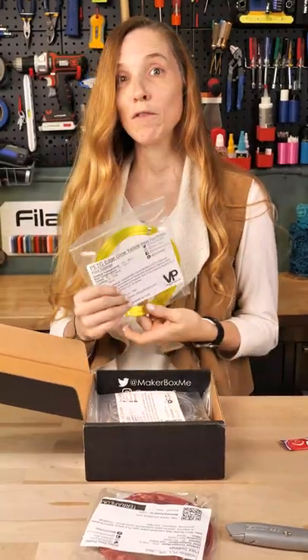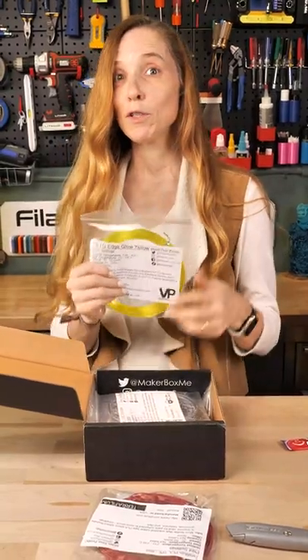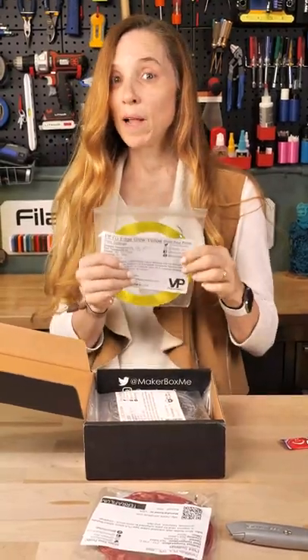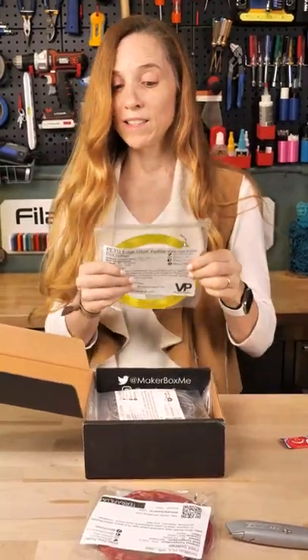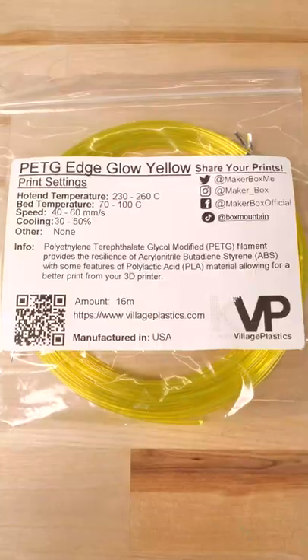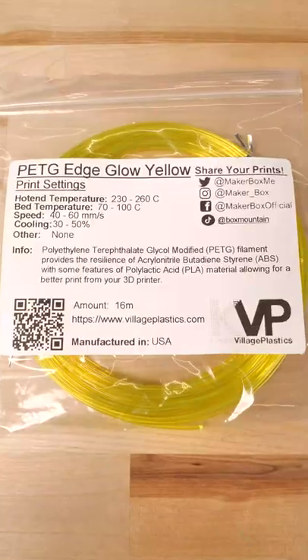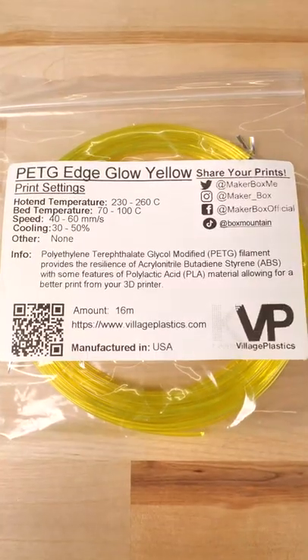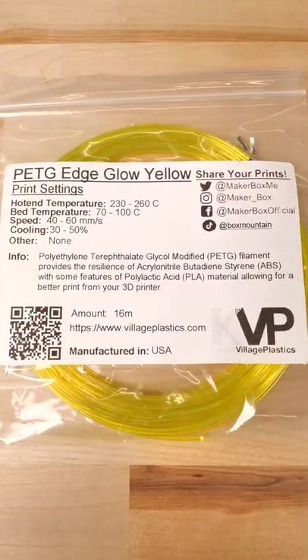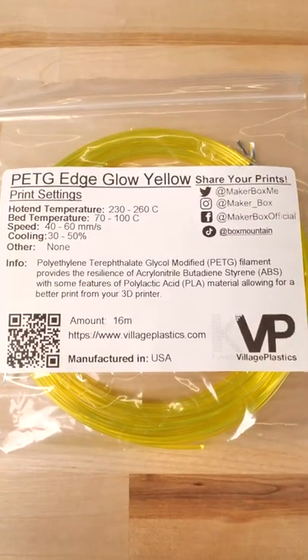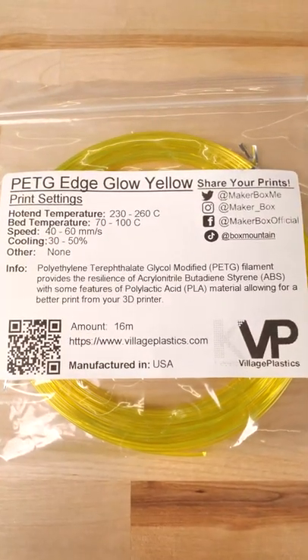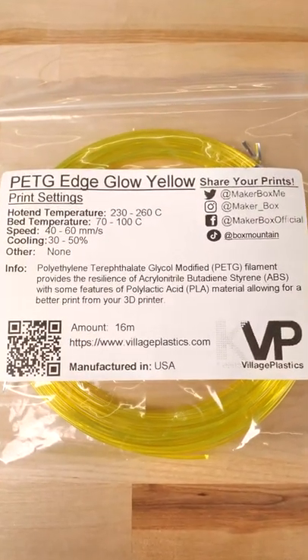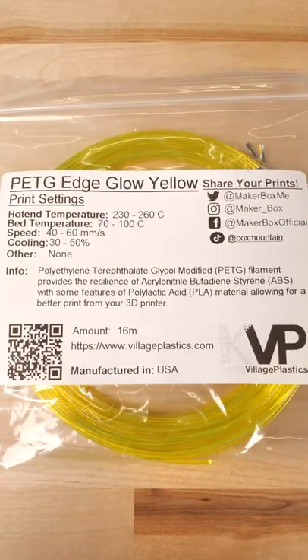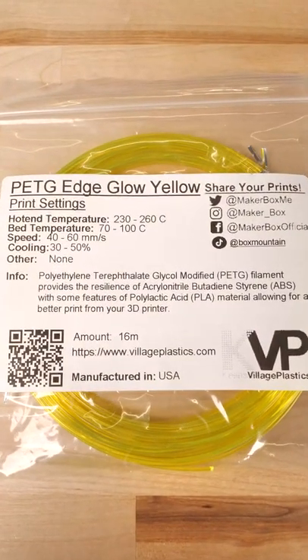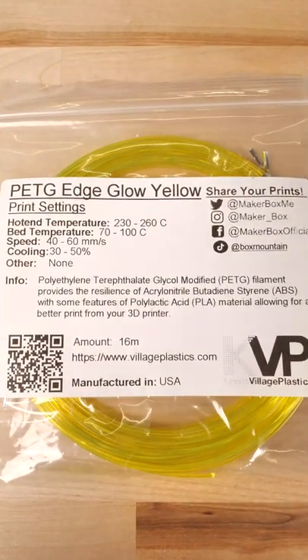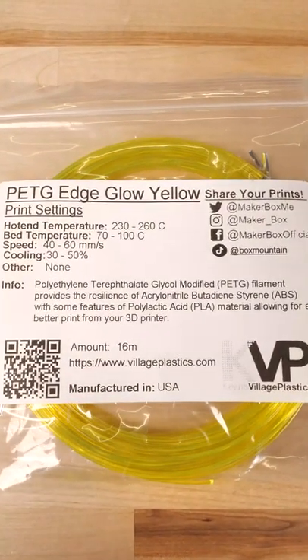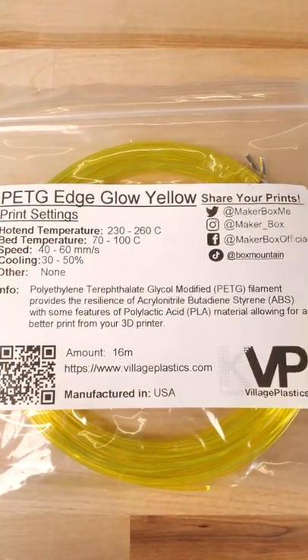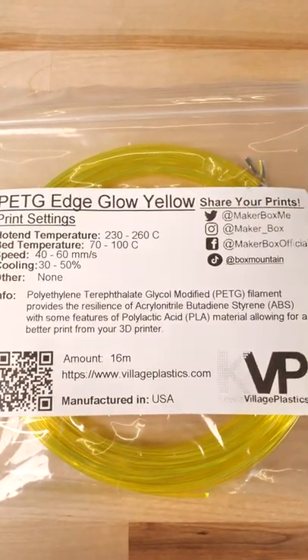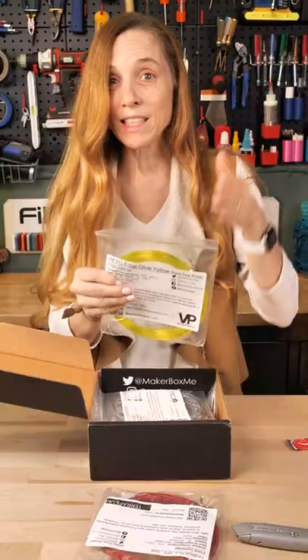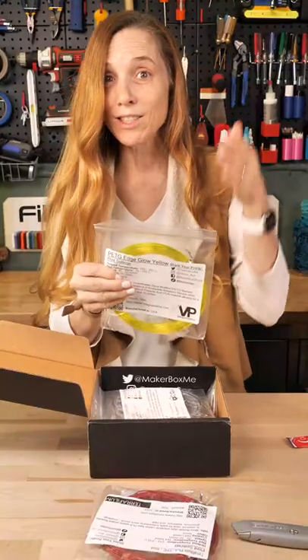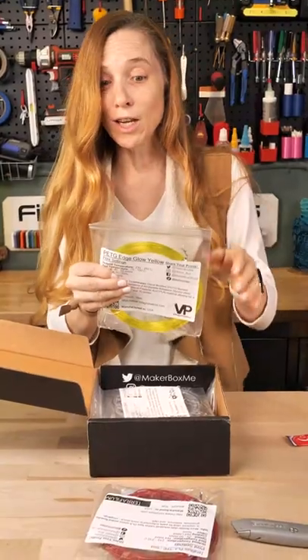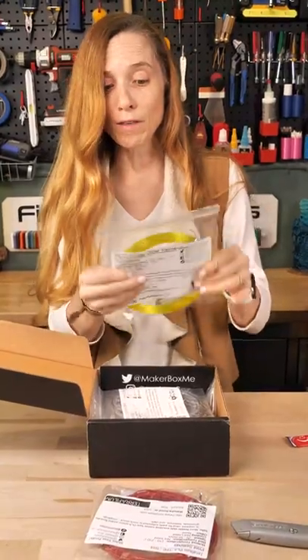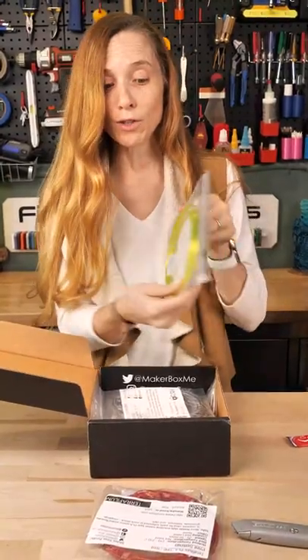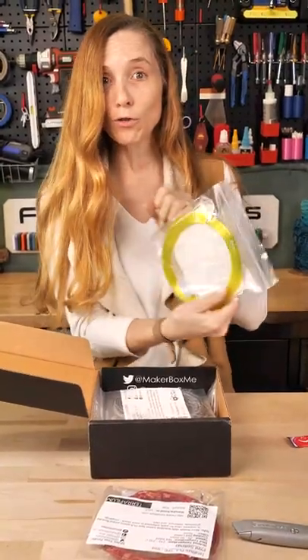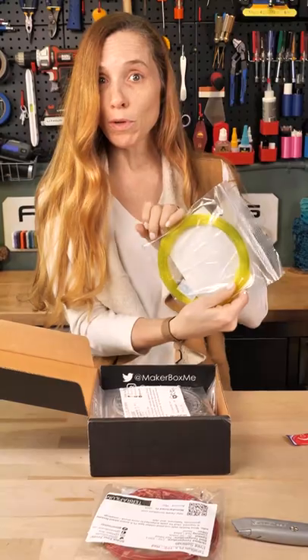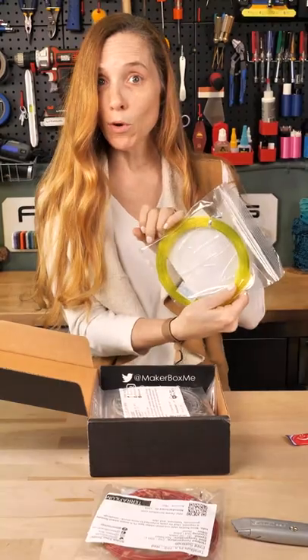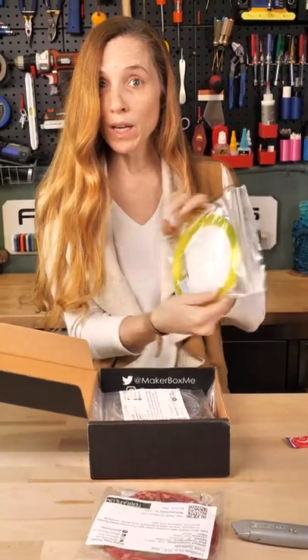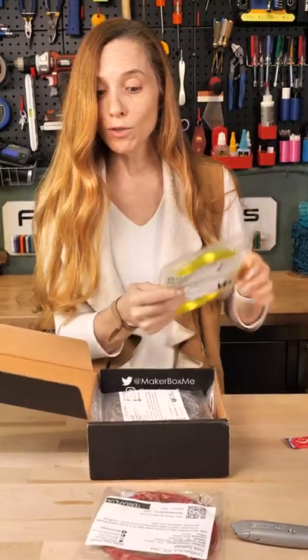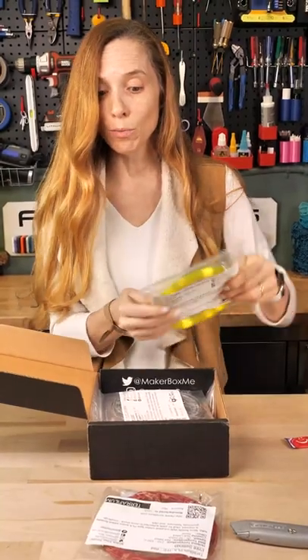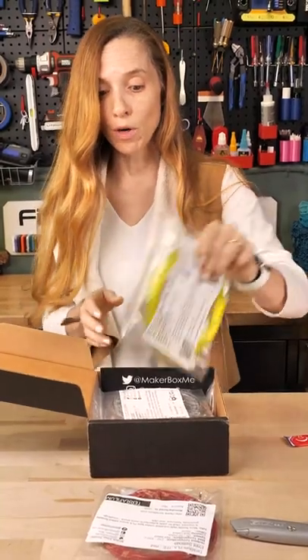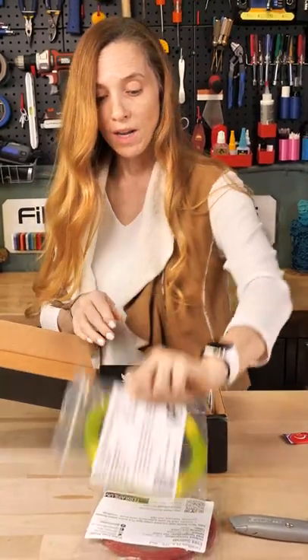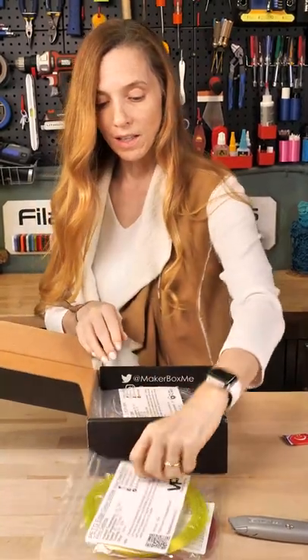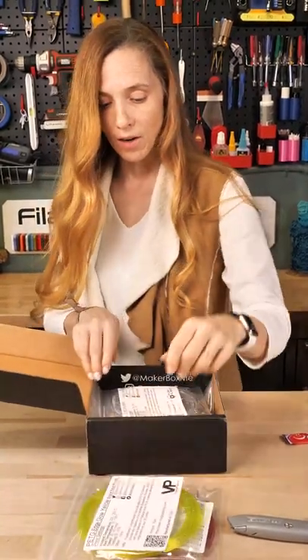Key Village Plastics, this is Edge Glow Yellow. This is amazing stuff — it's super glowy and super clear.